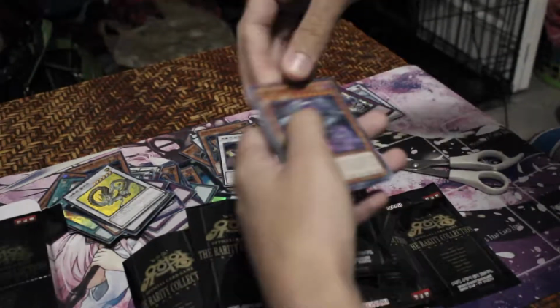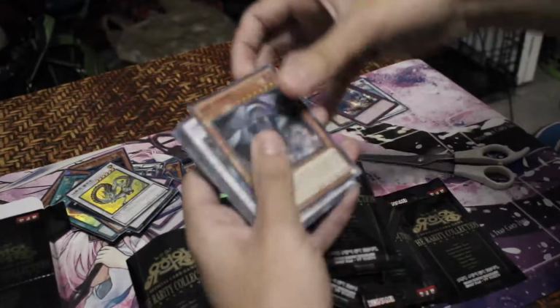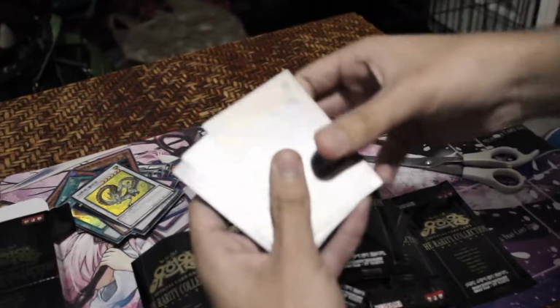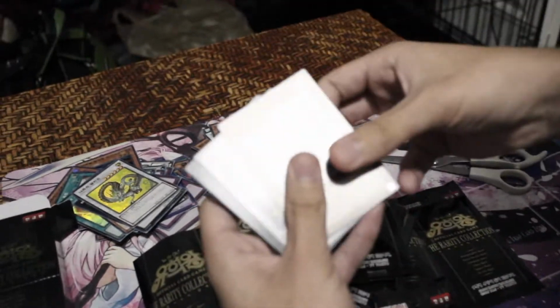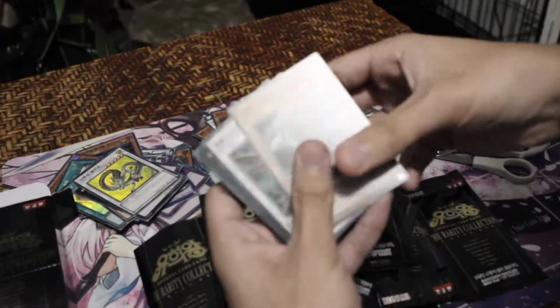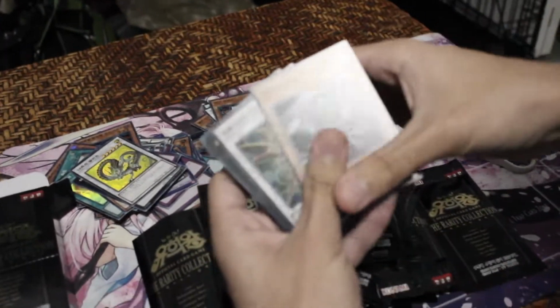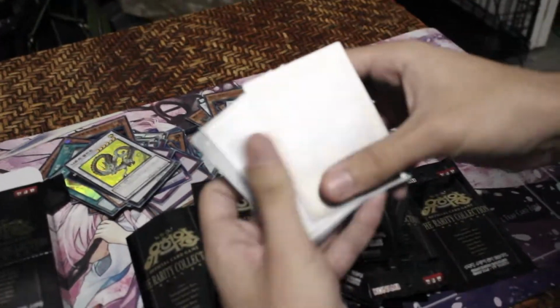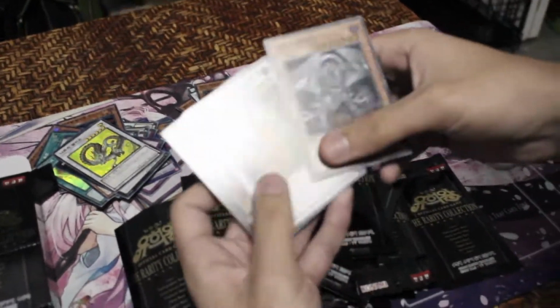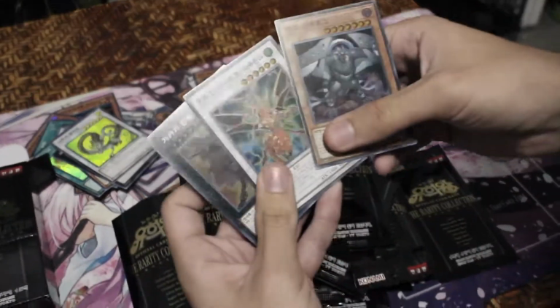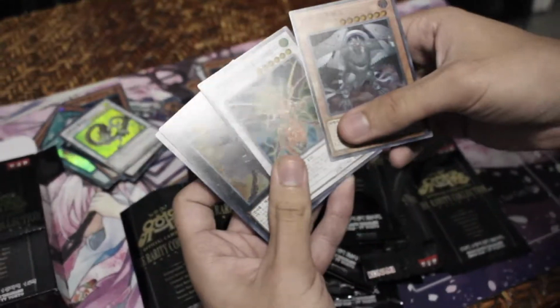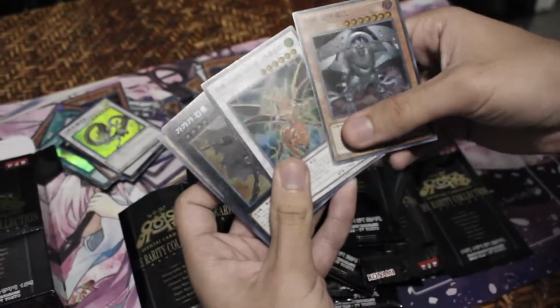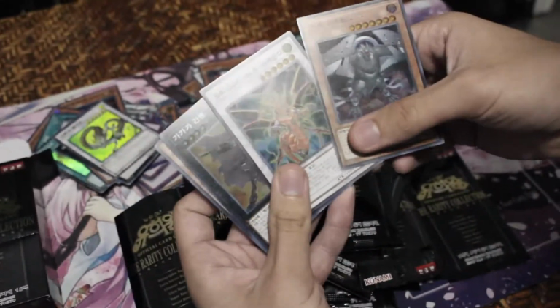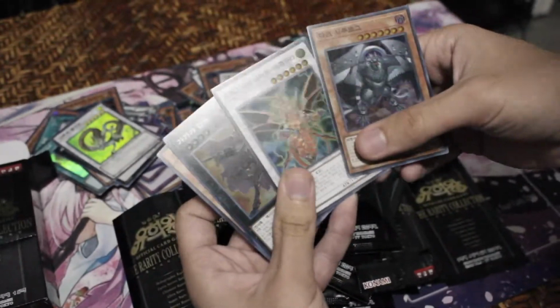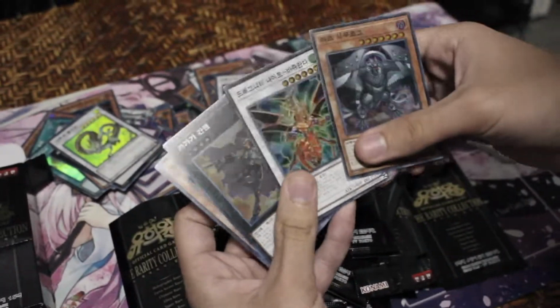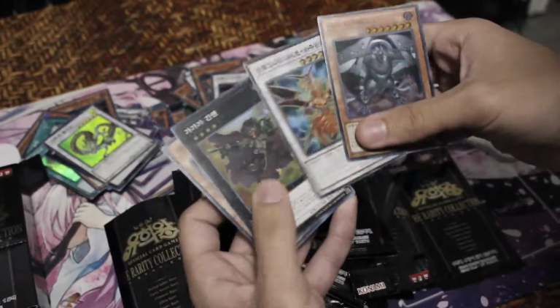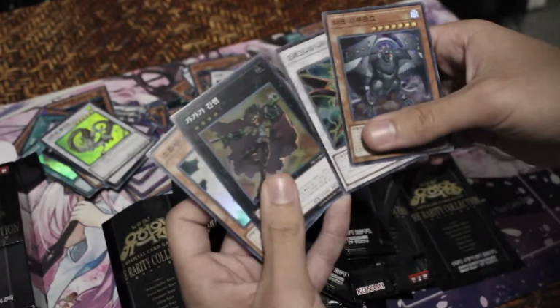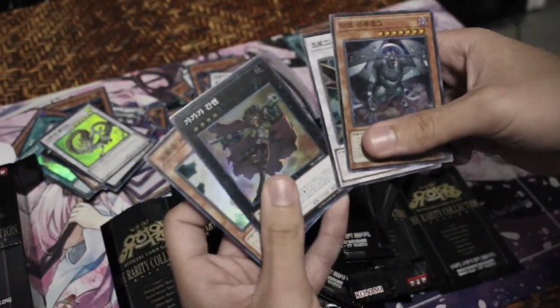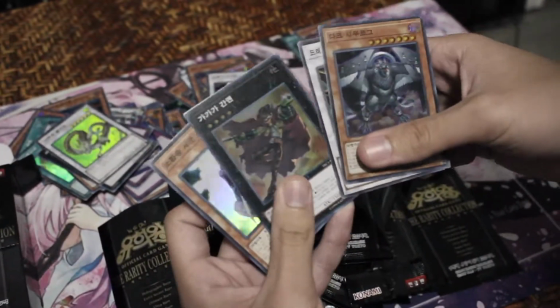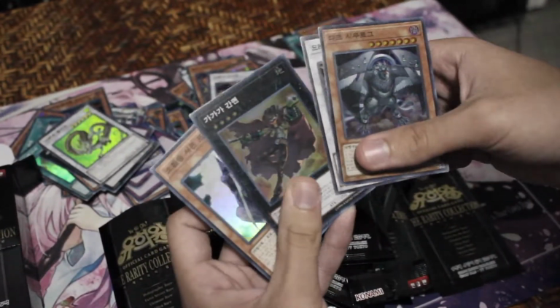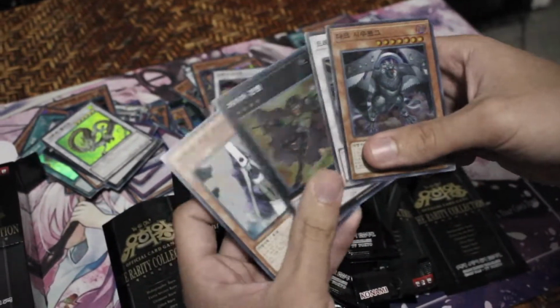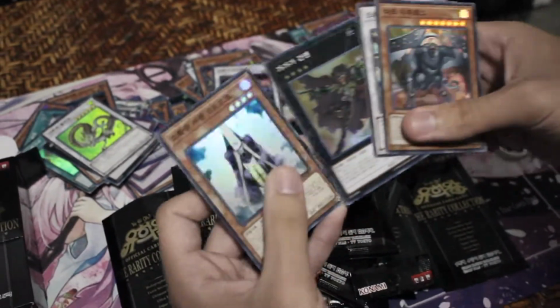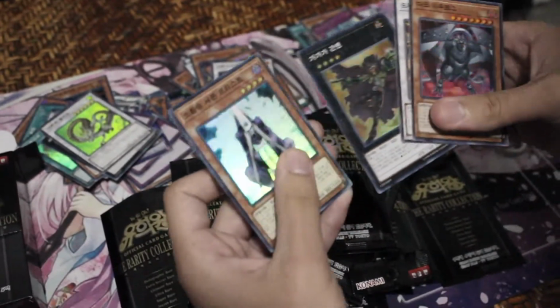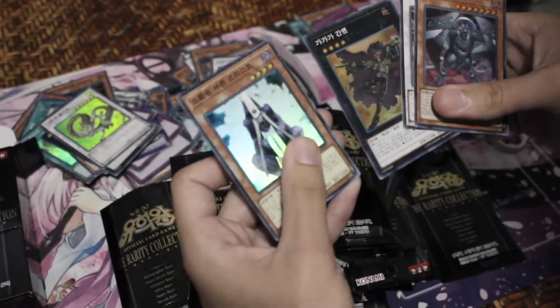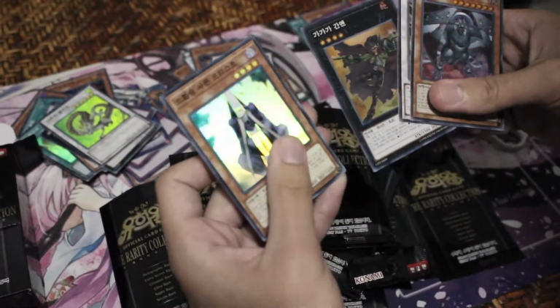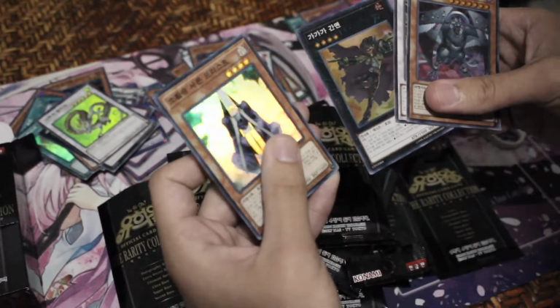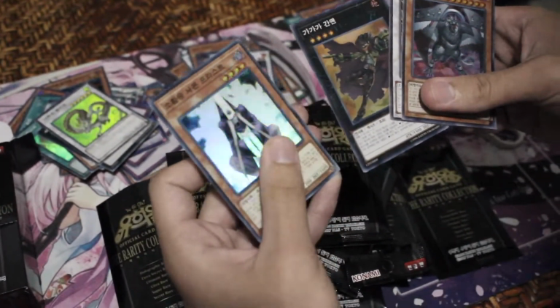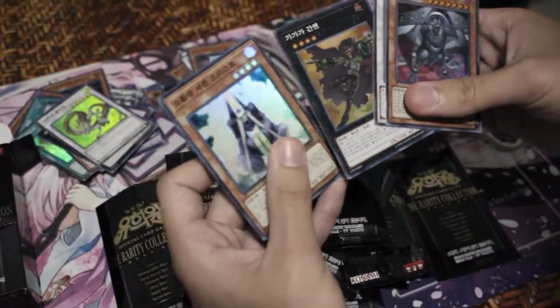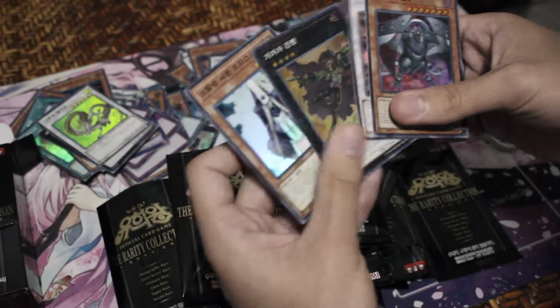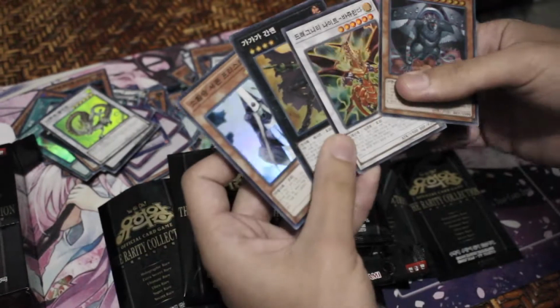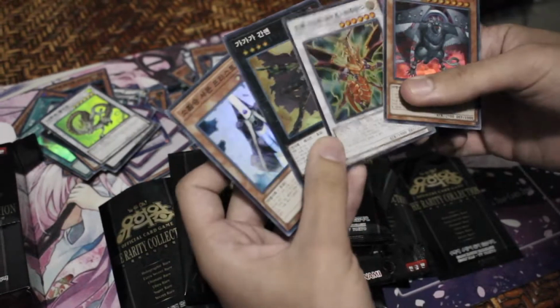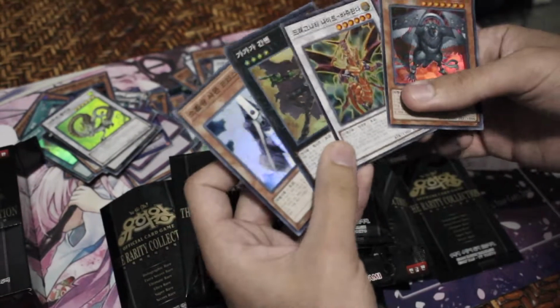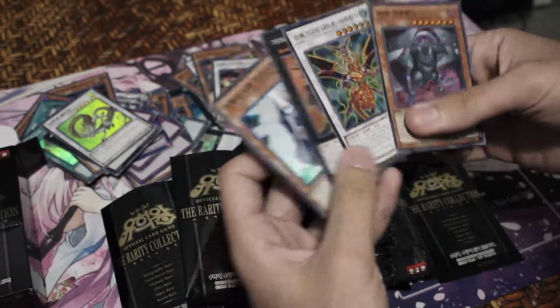Dark Simorg, a third Vadriana, Ga Ga Ga Cowboy, and a Summoner Monk — all supers.